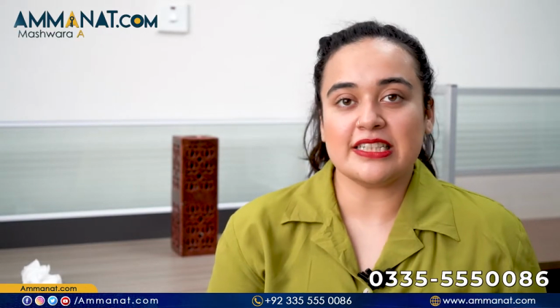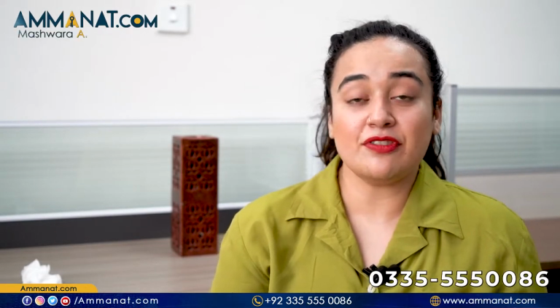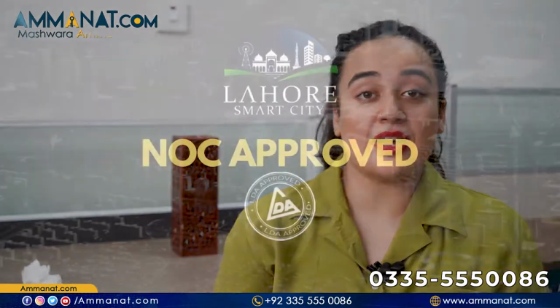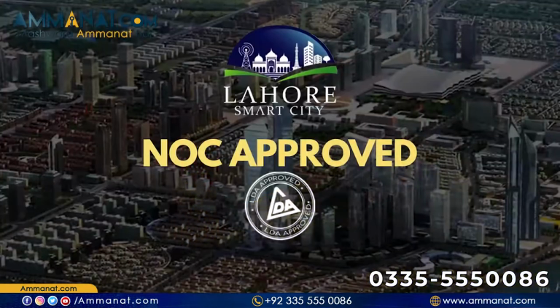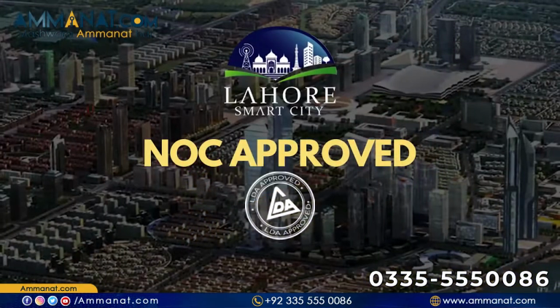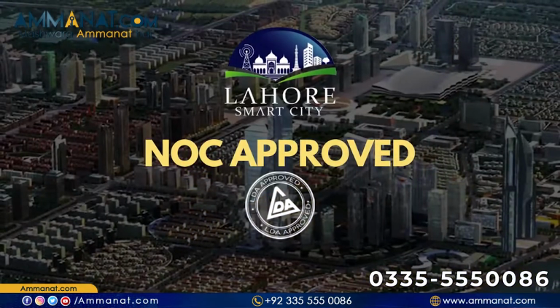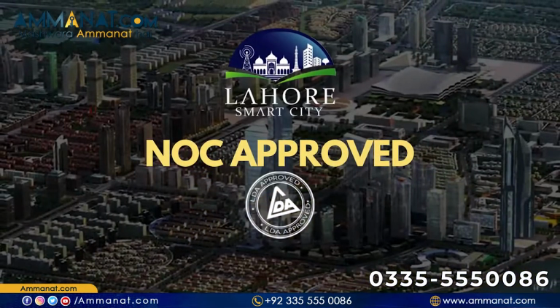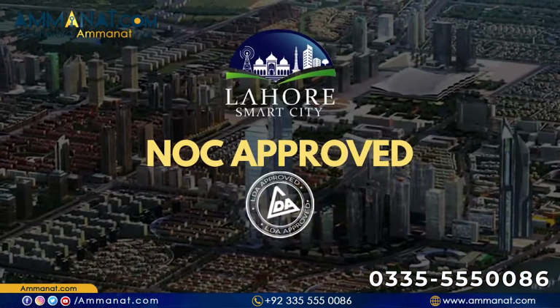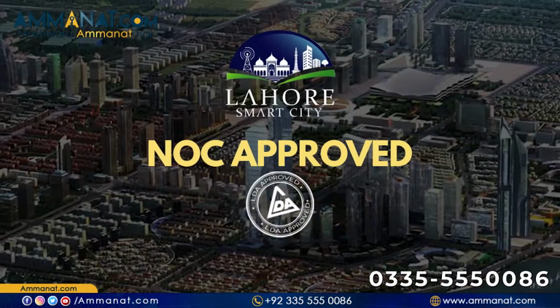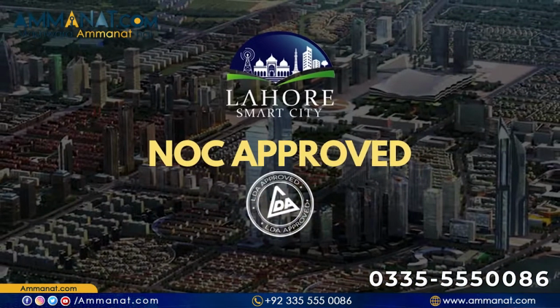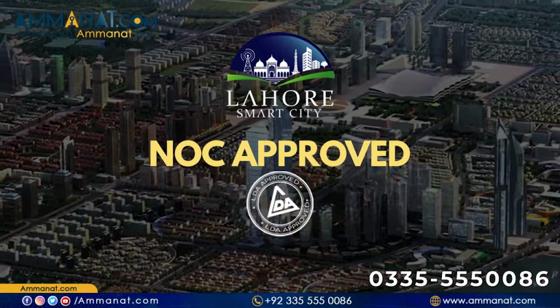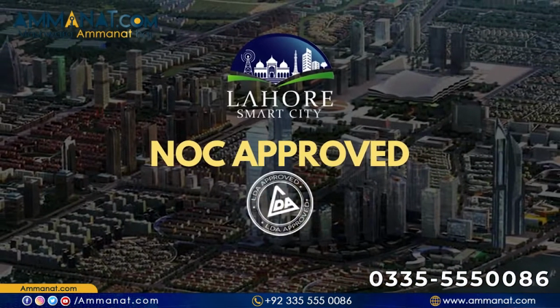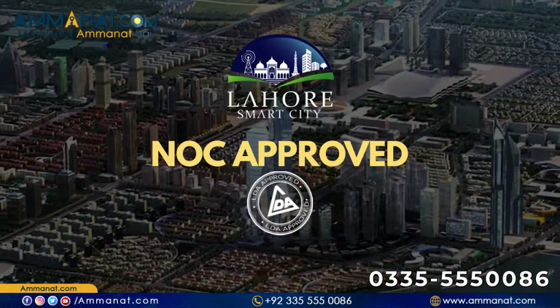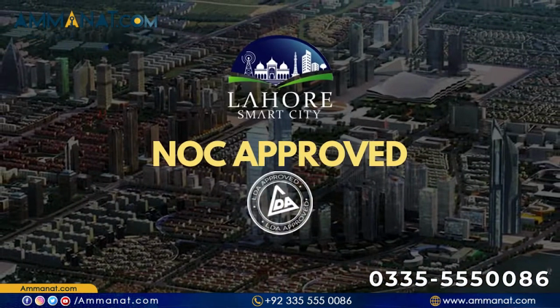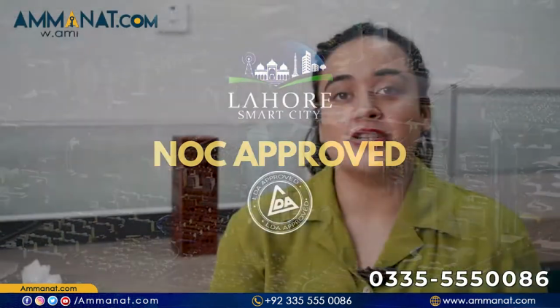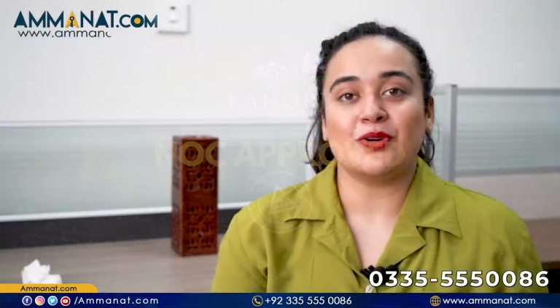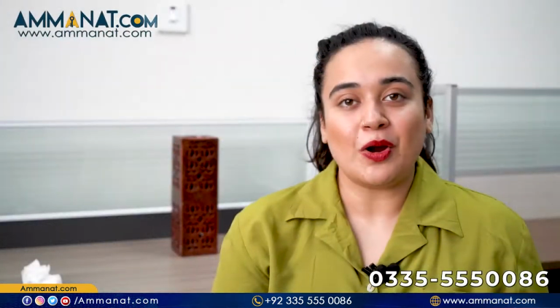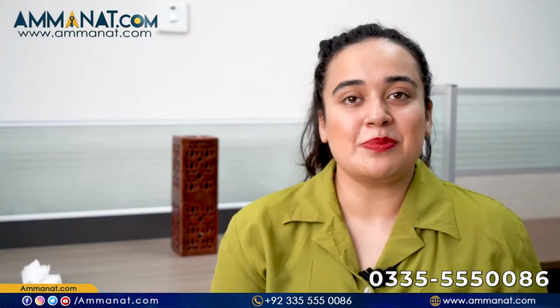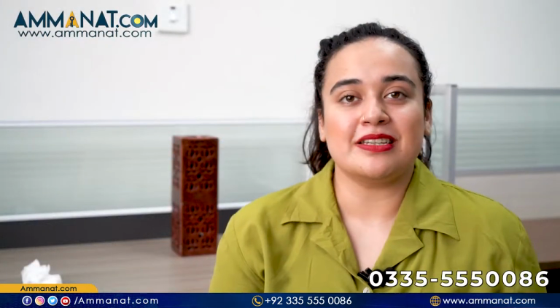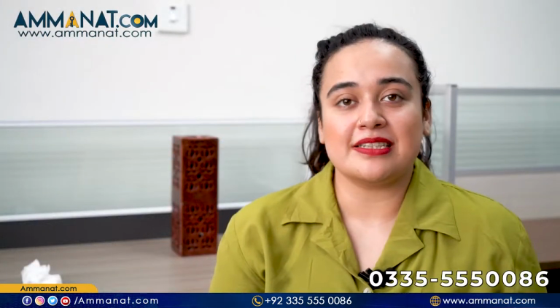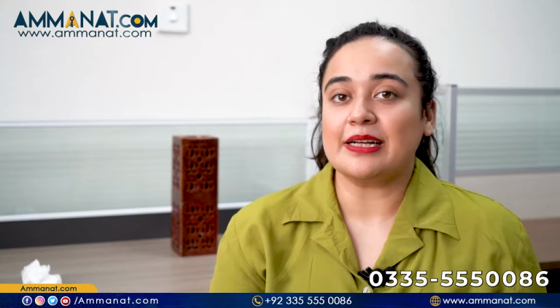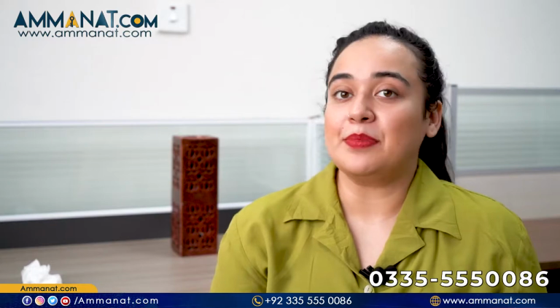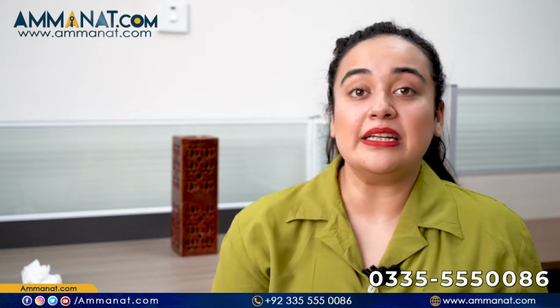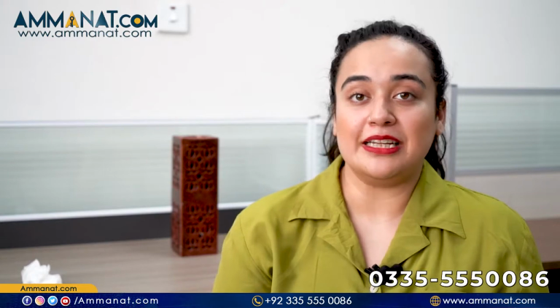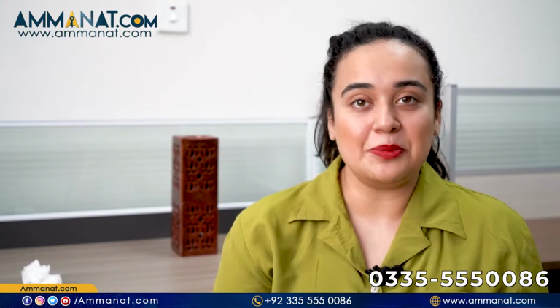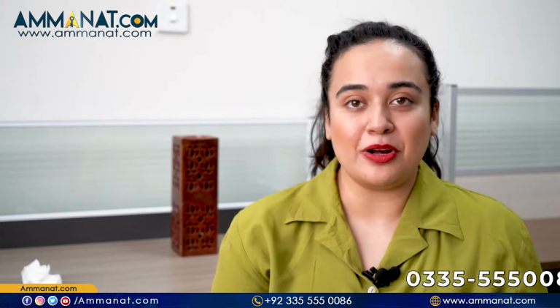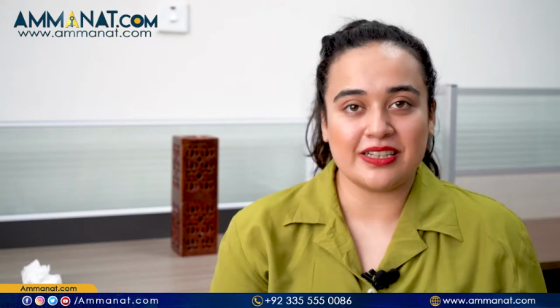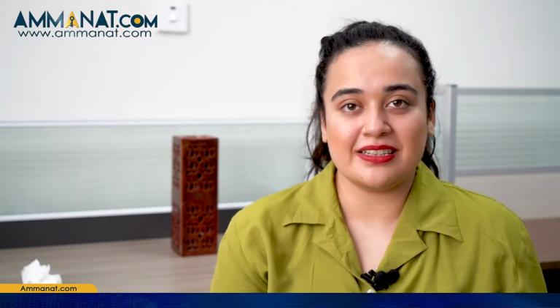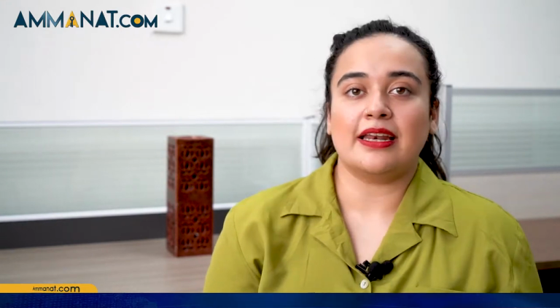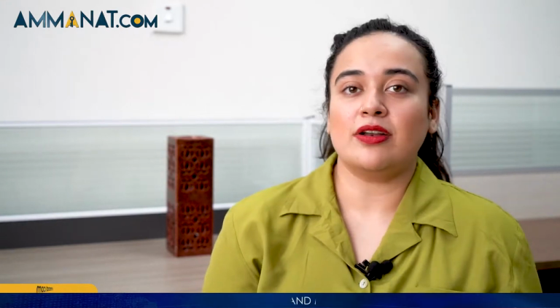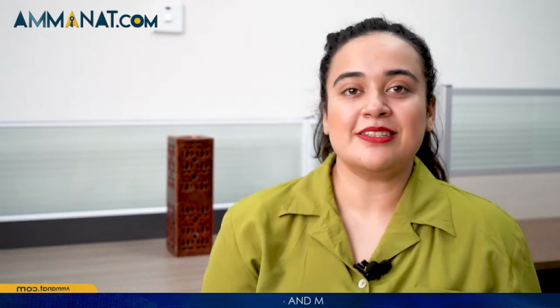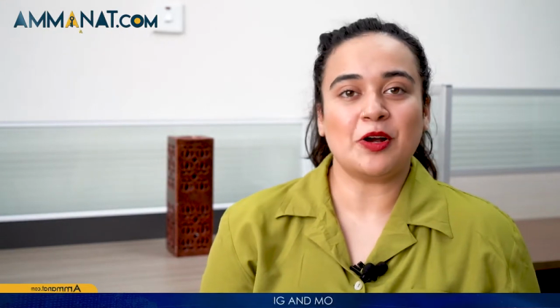Regarding legalities, Lahore Smart City received its NOC approximately three months ago, making it a completely legal project.